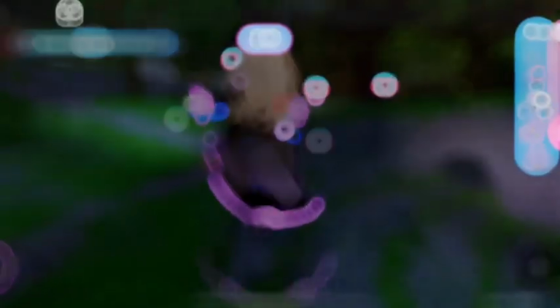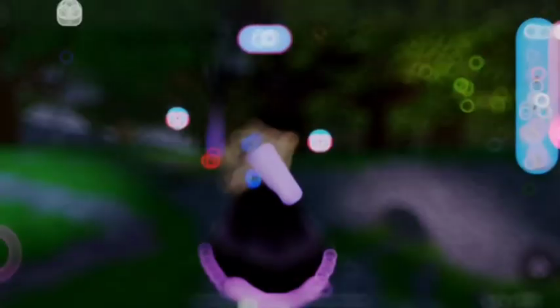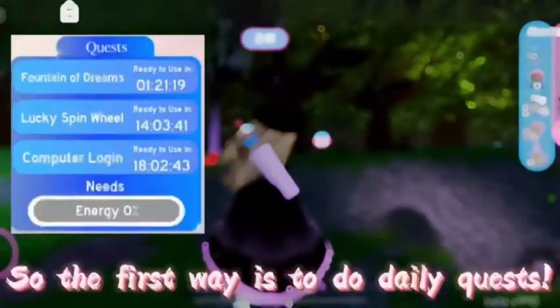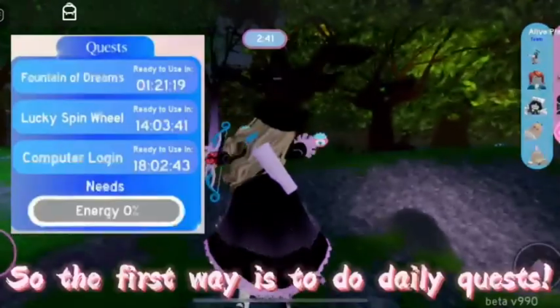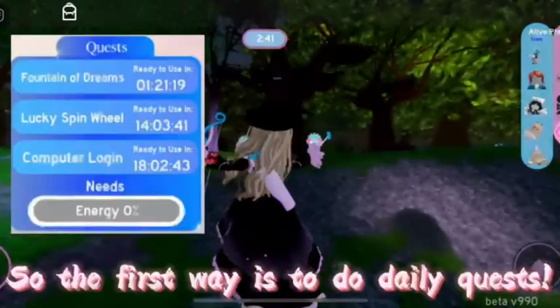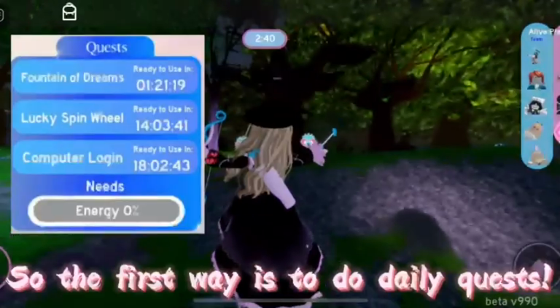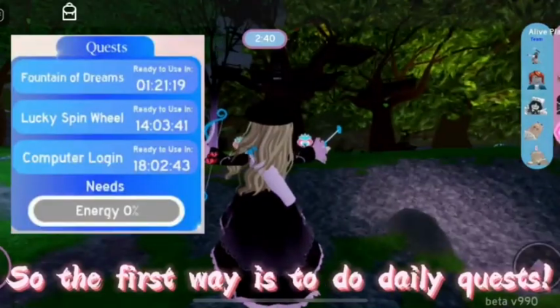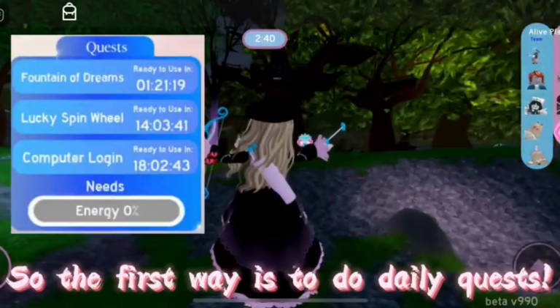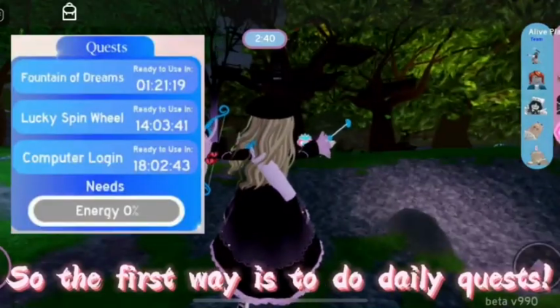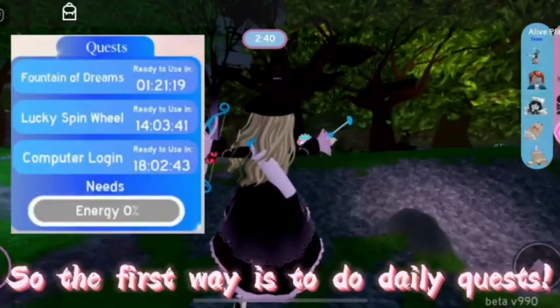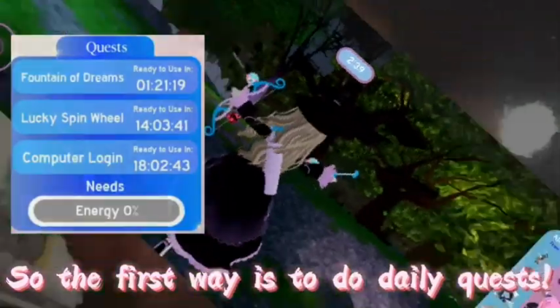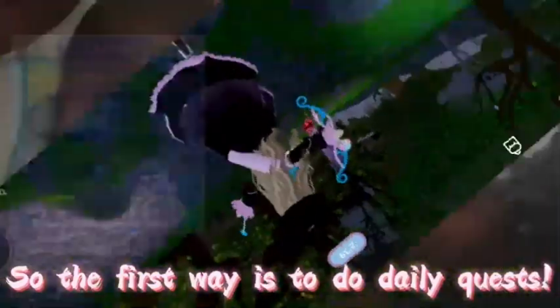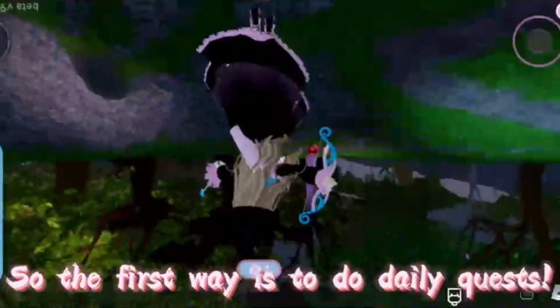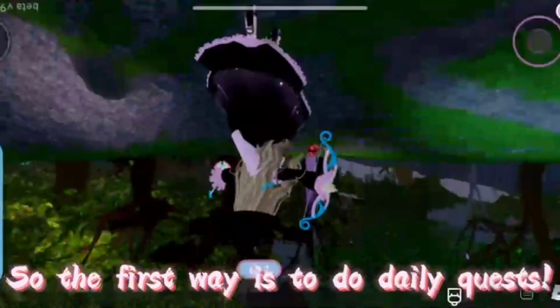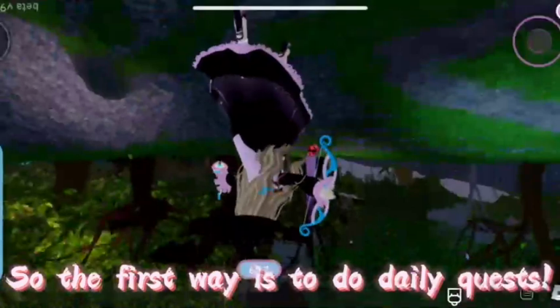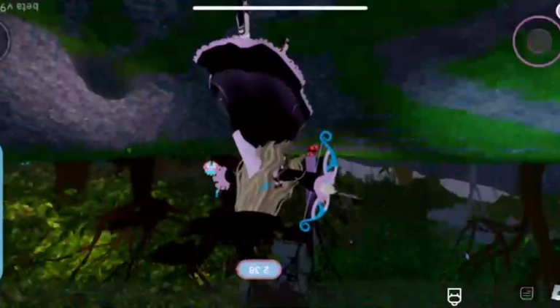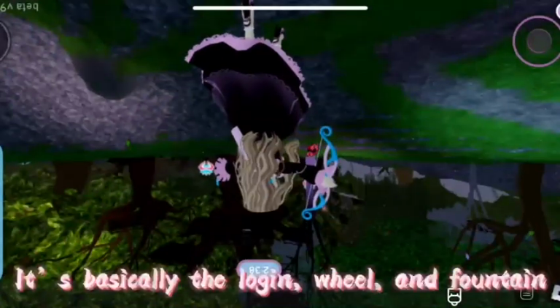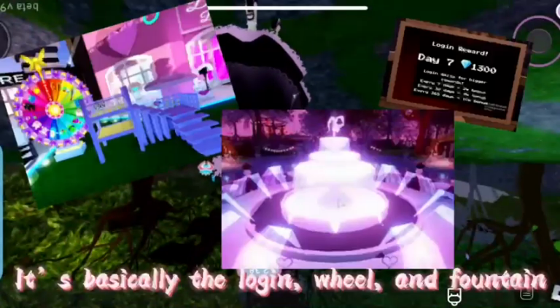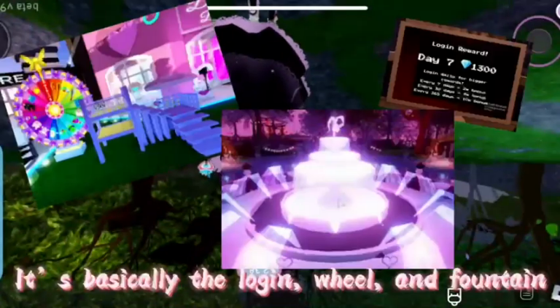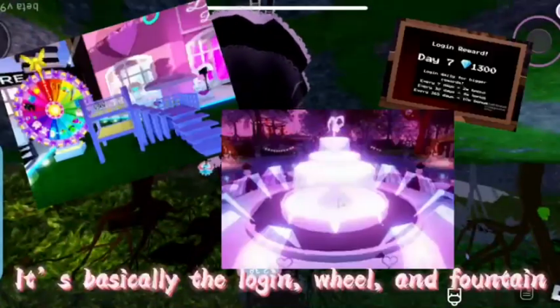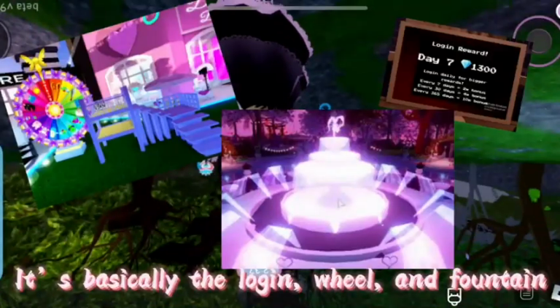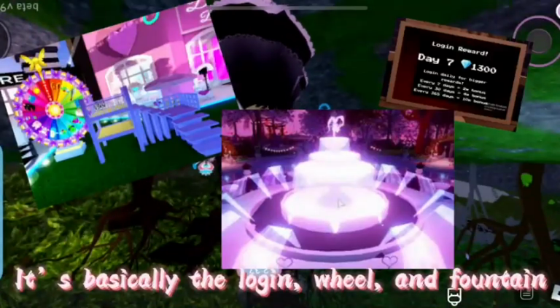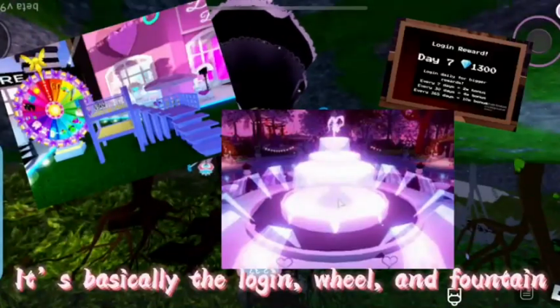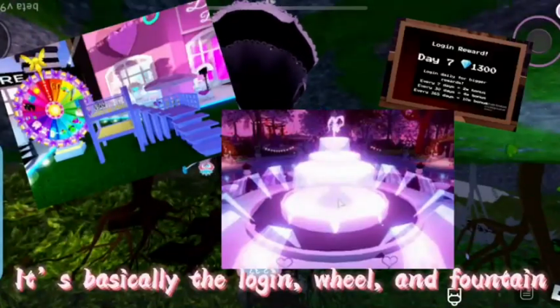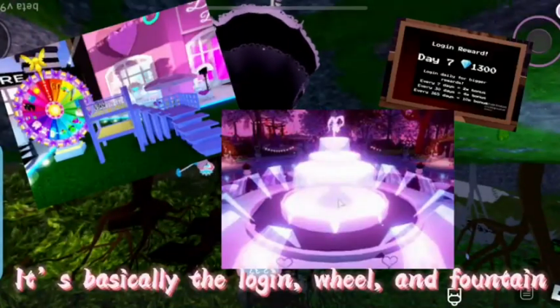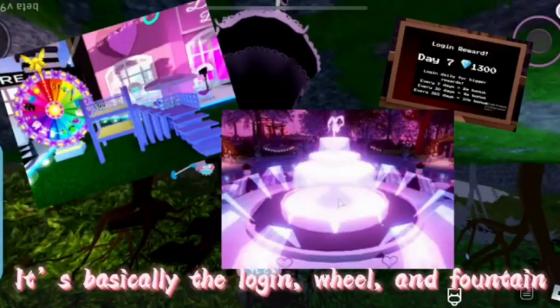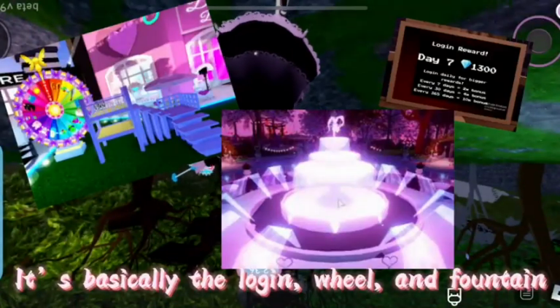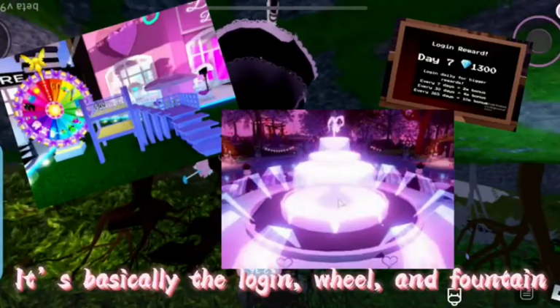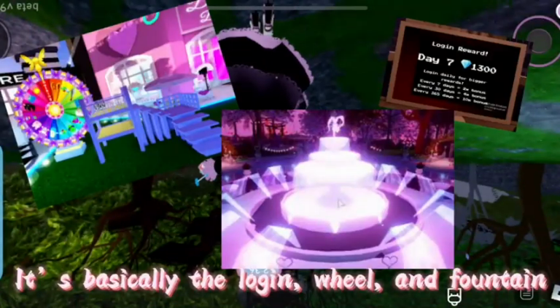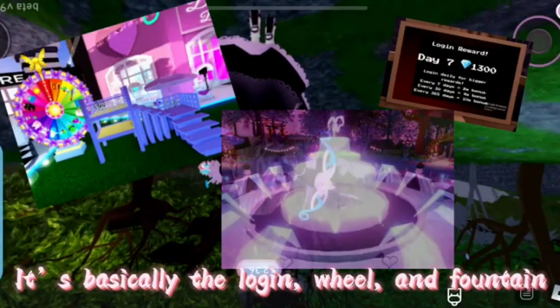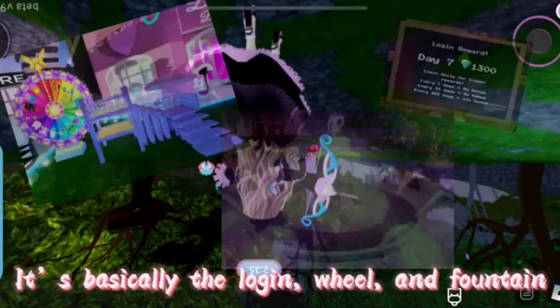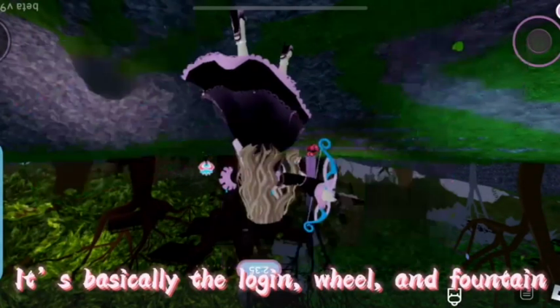So the first way is to do daily quests. It's basically the login, wheel, and fountain.